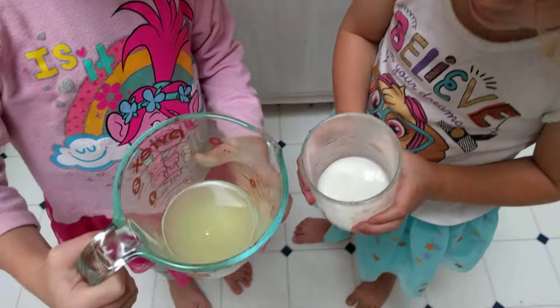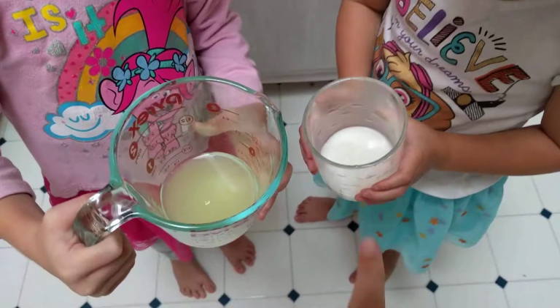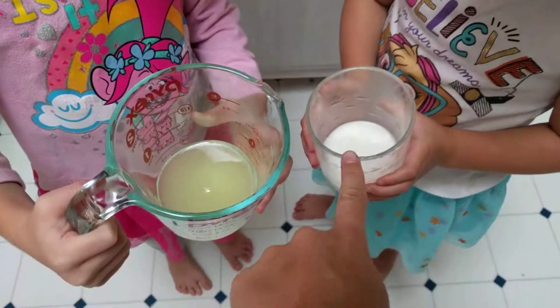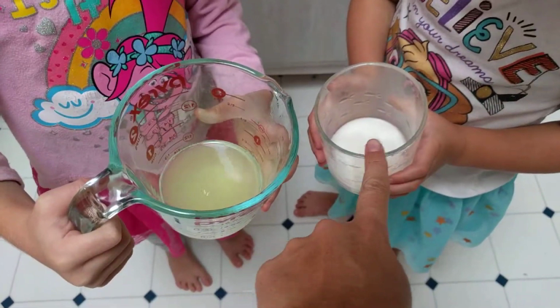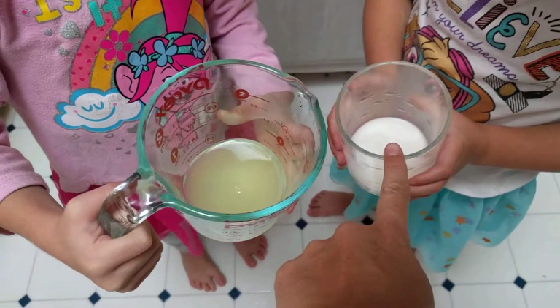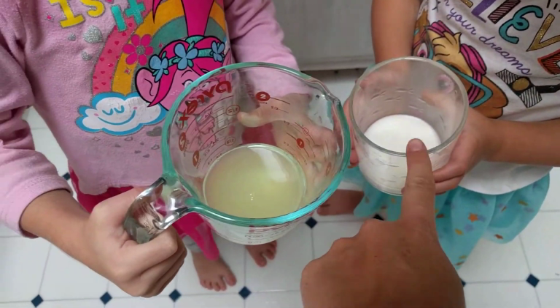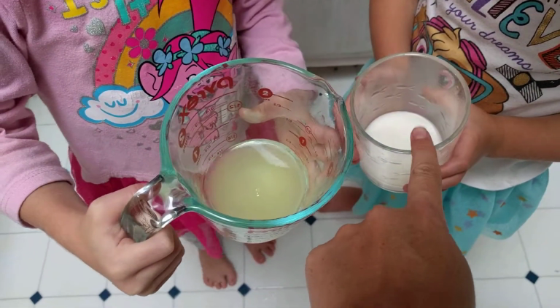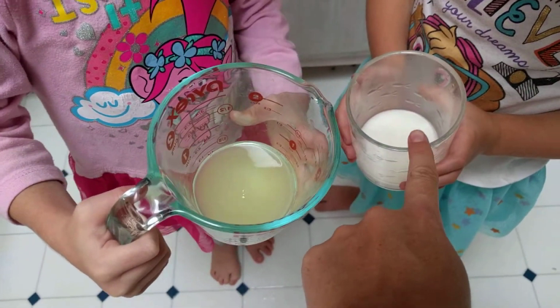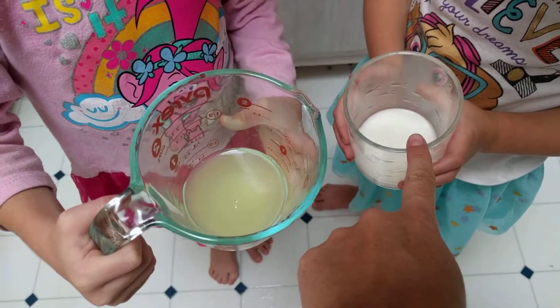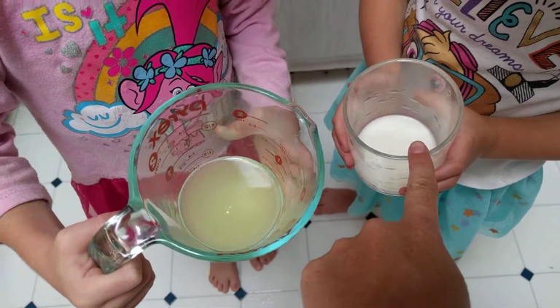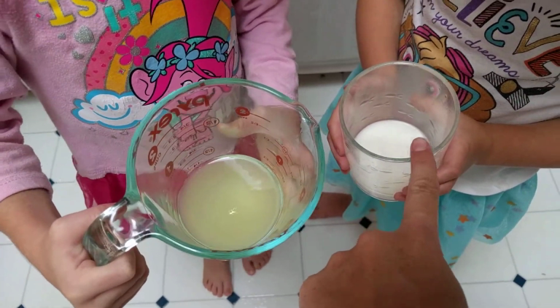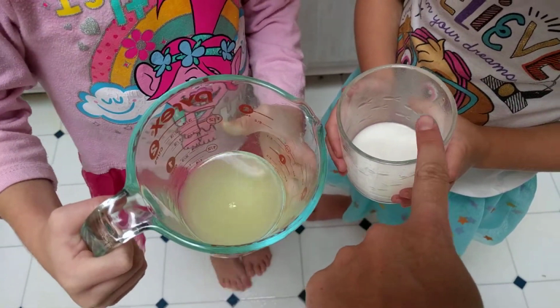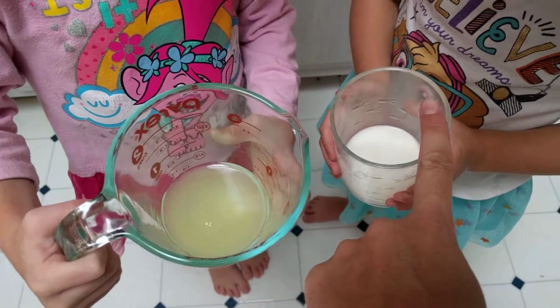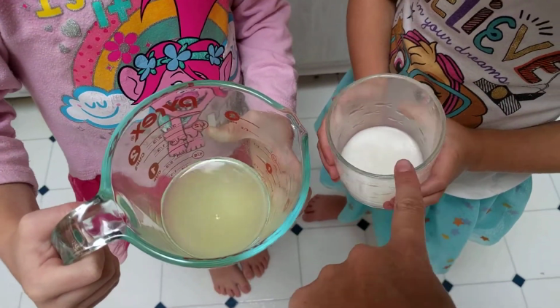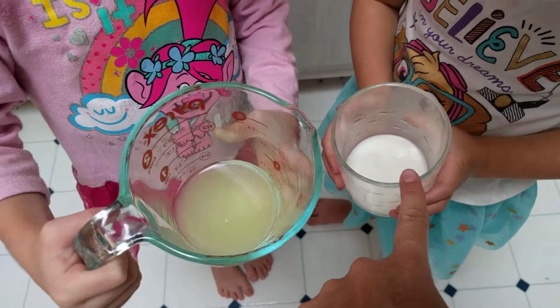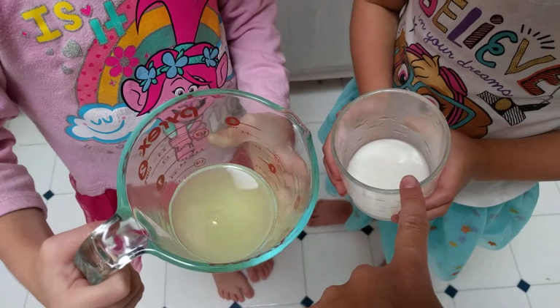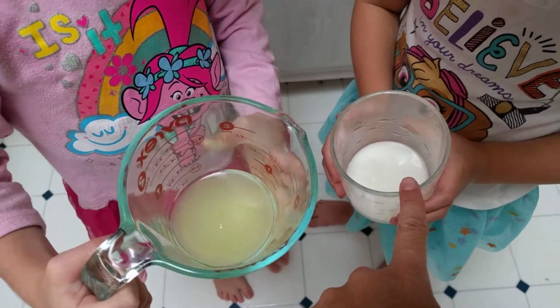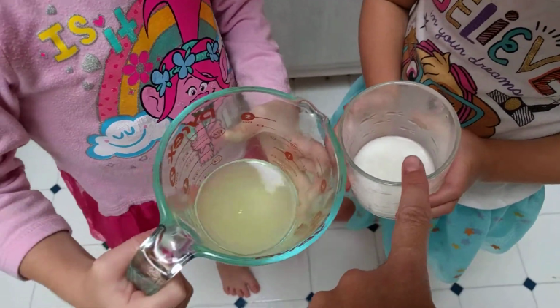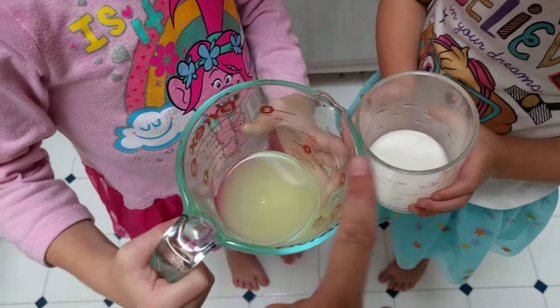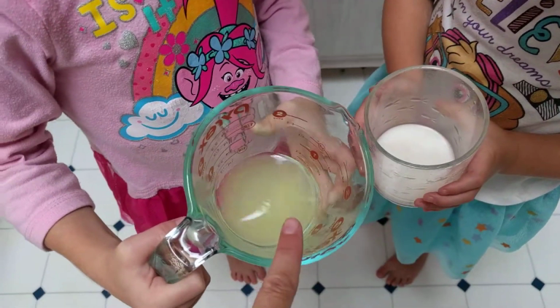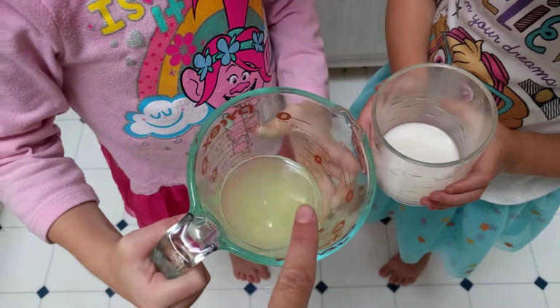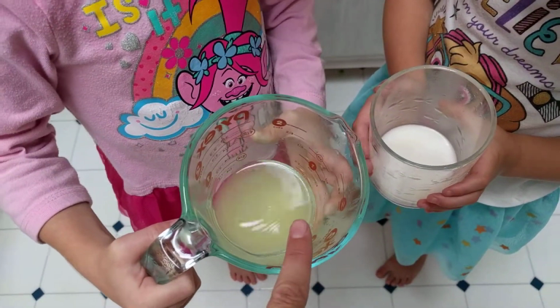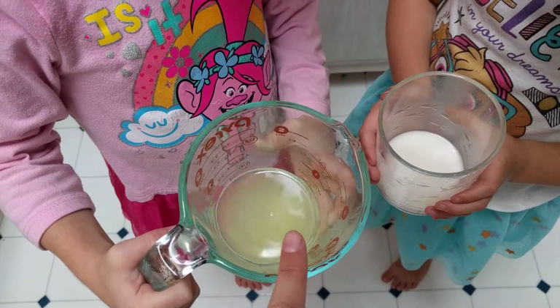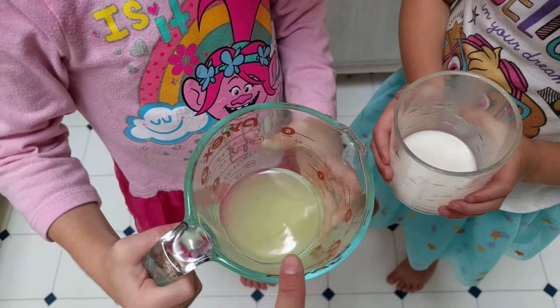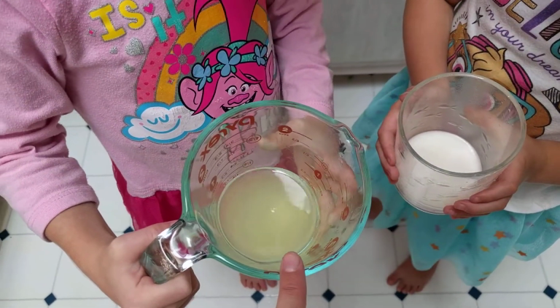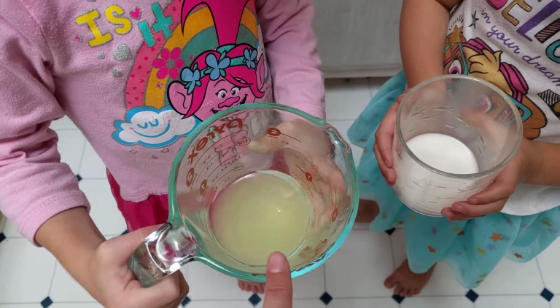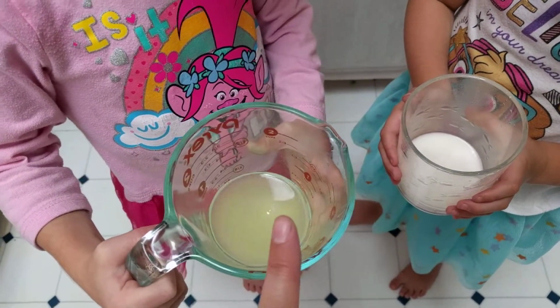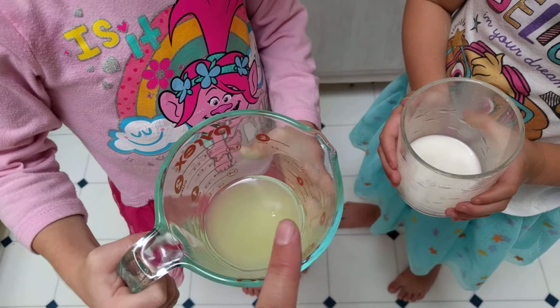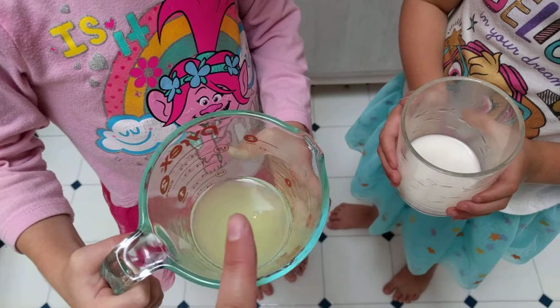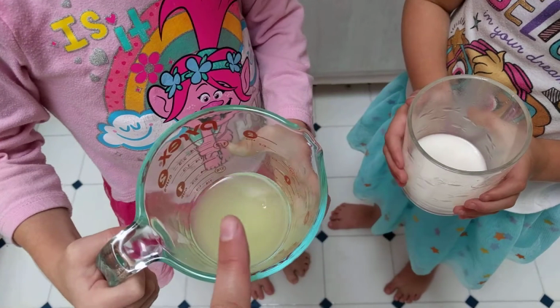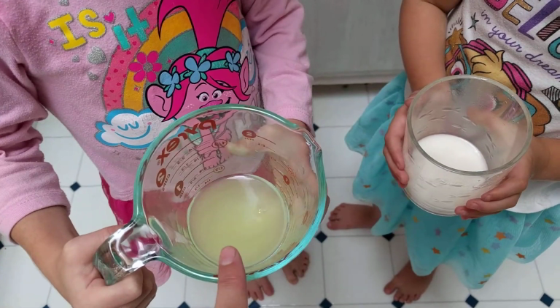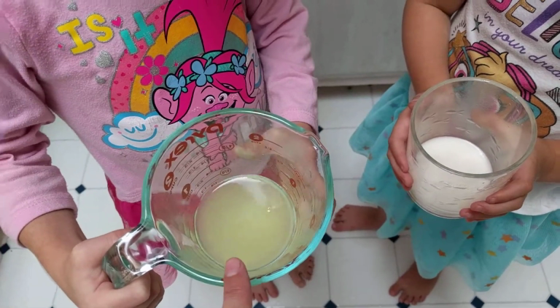You are holding baking soda, which is a base. You are holding lemonade, which is an acid.